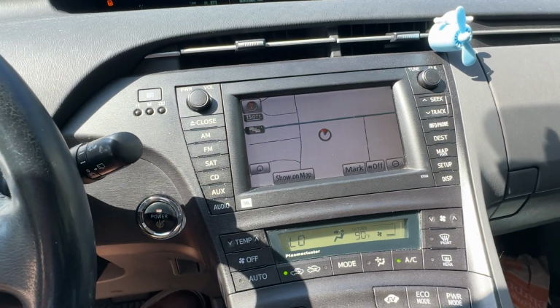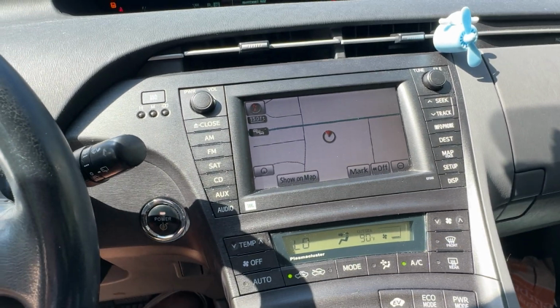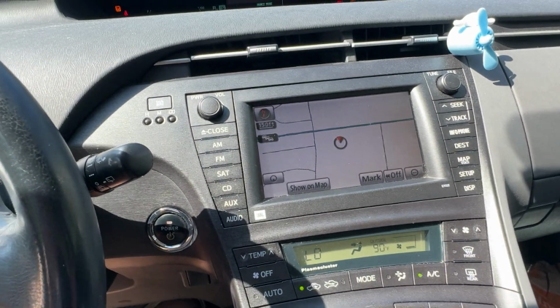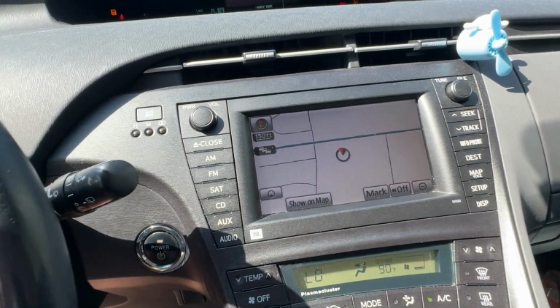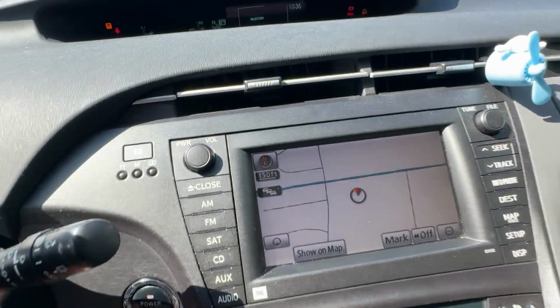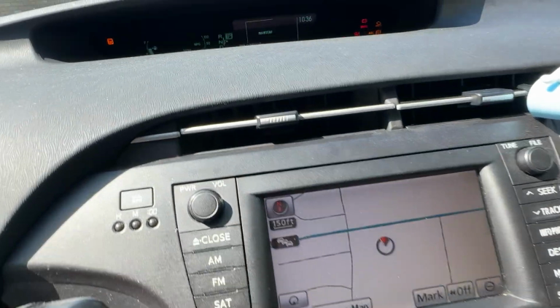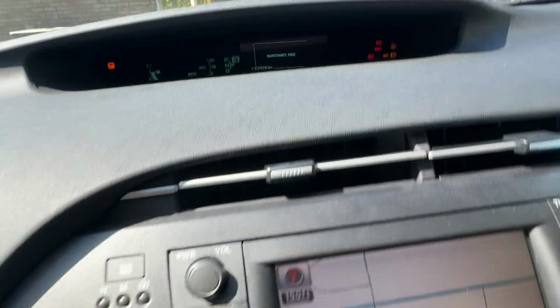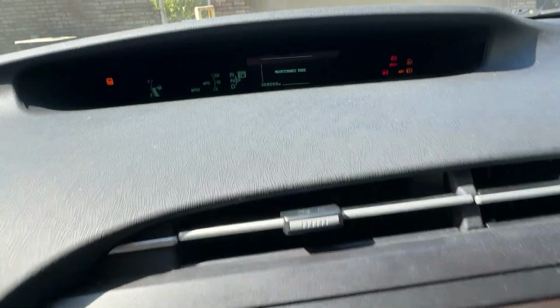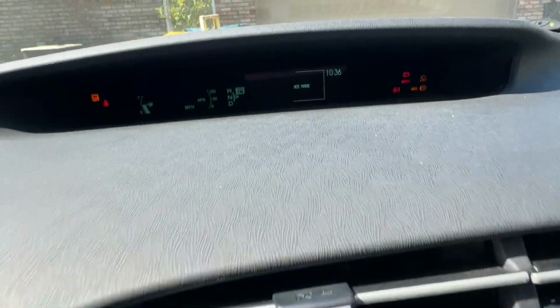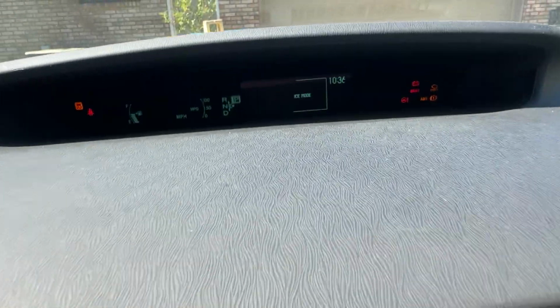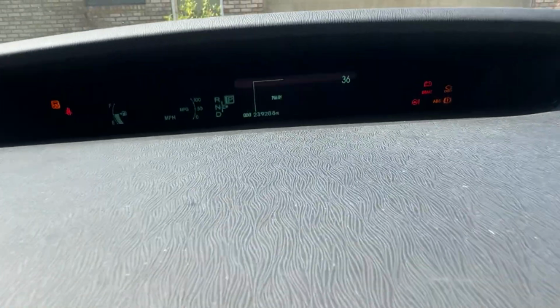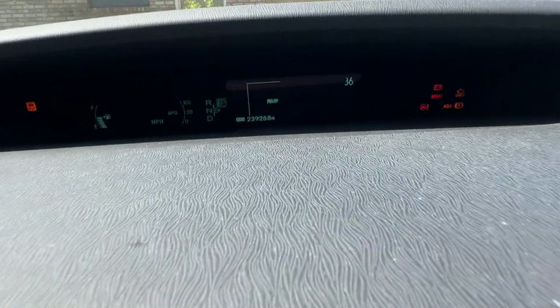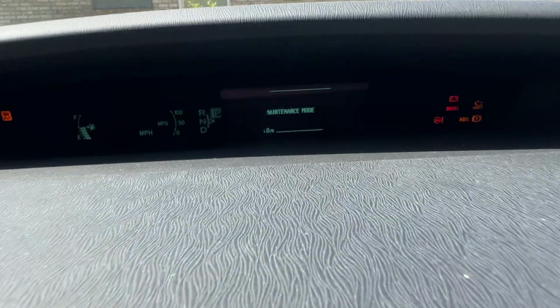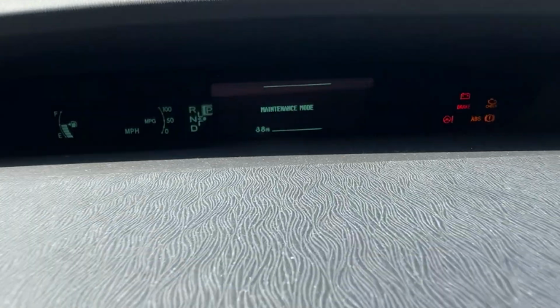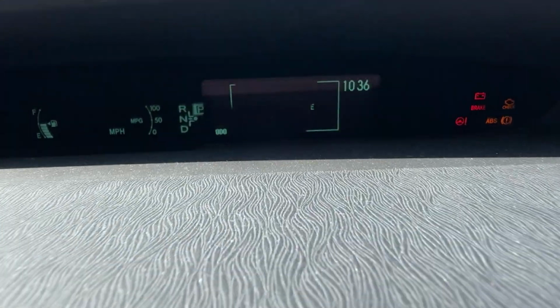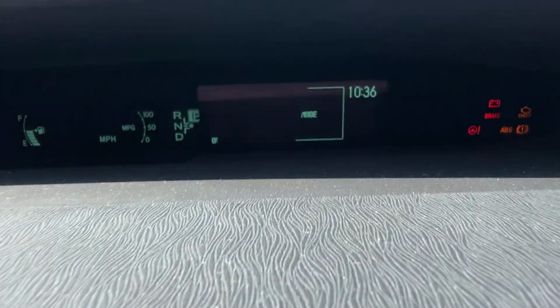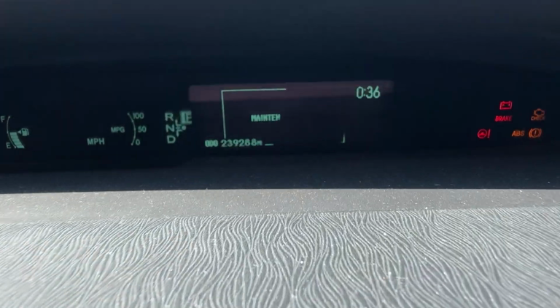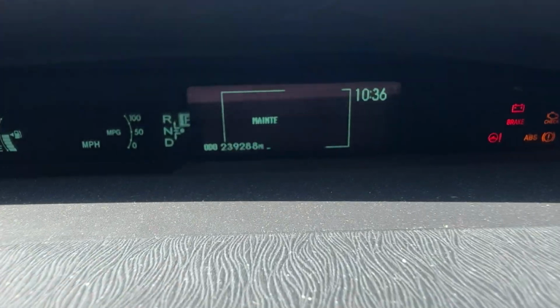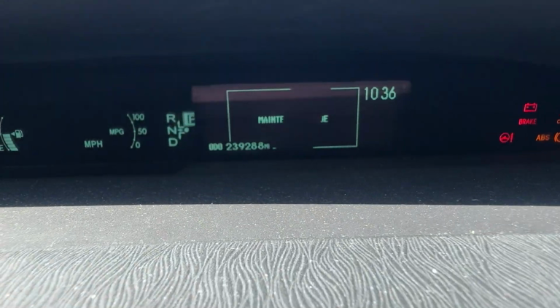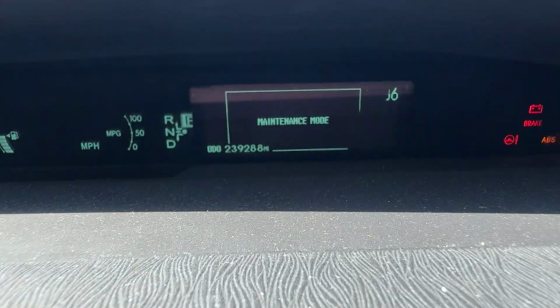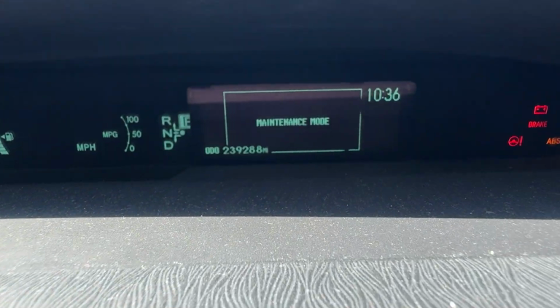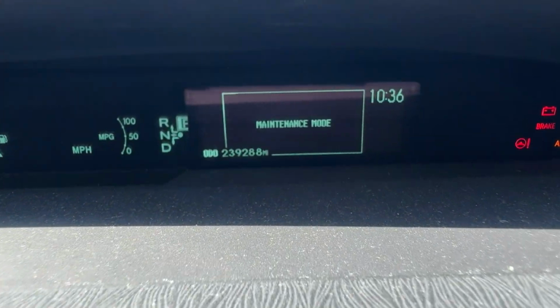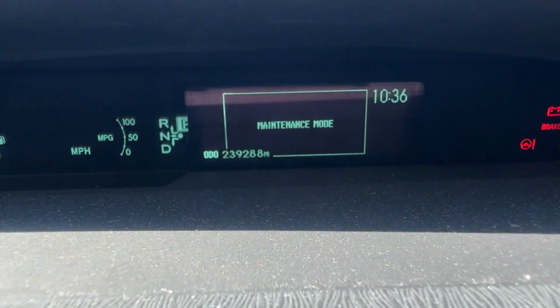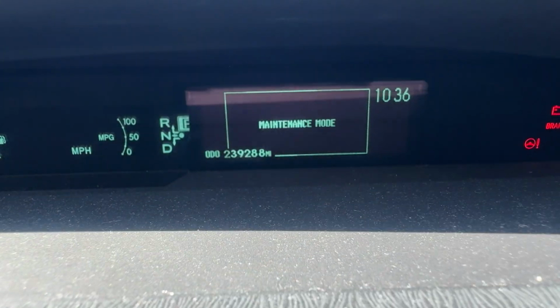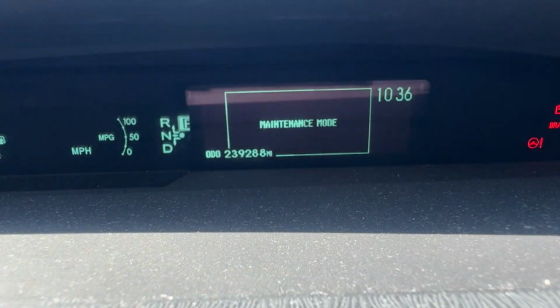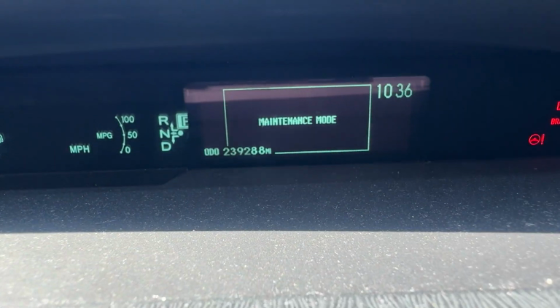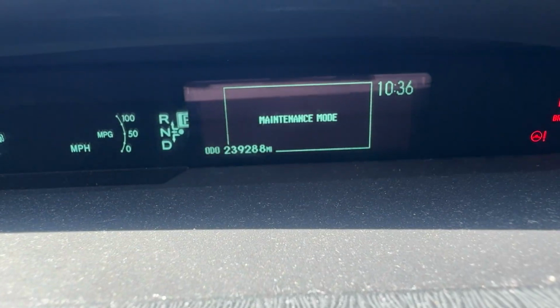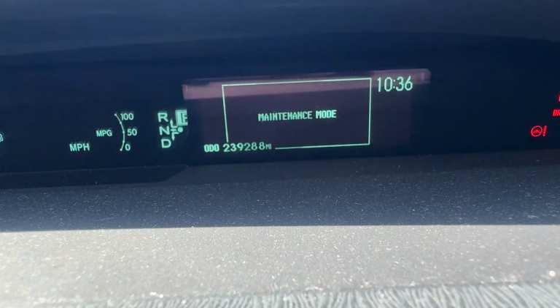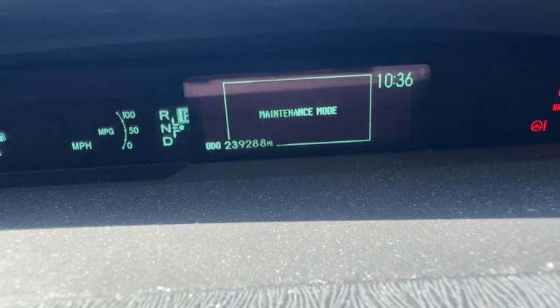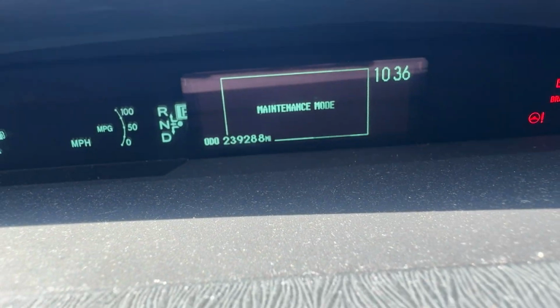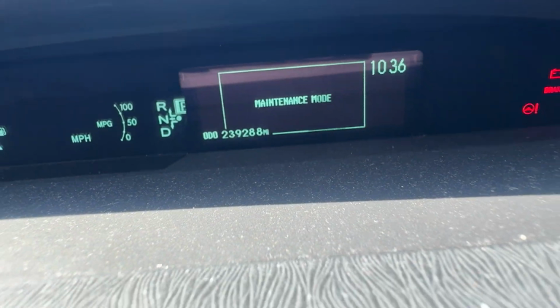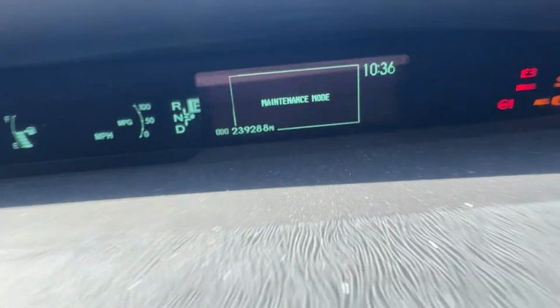Now we're going to check and make sure it says maintenance mode up here. You can see it says maintenance mode on the display.